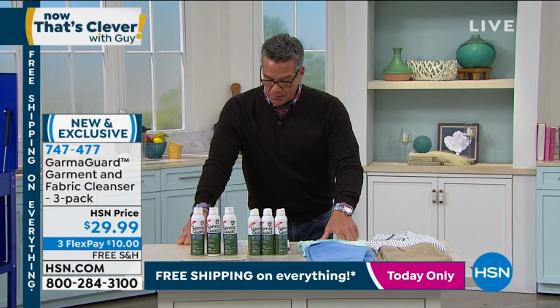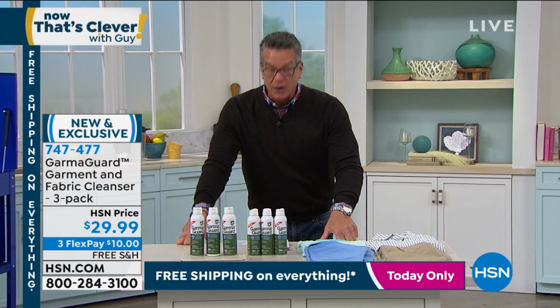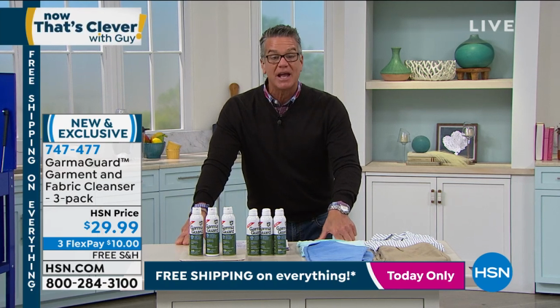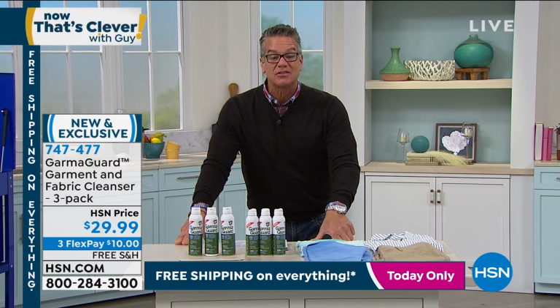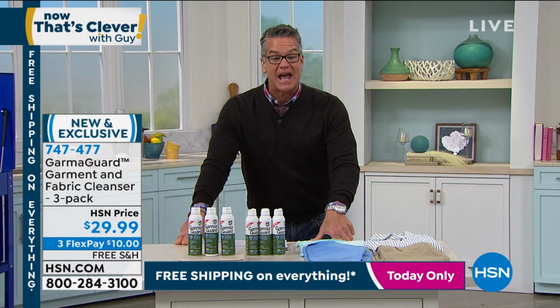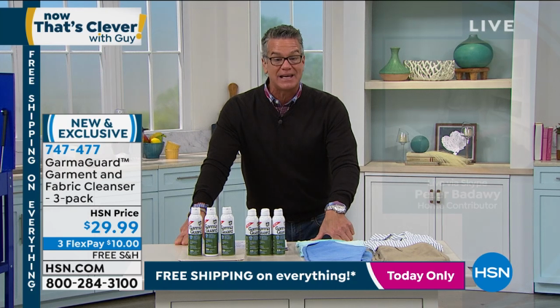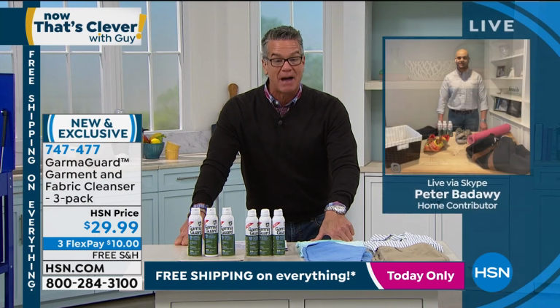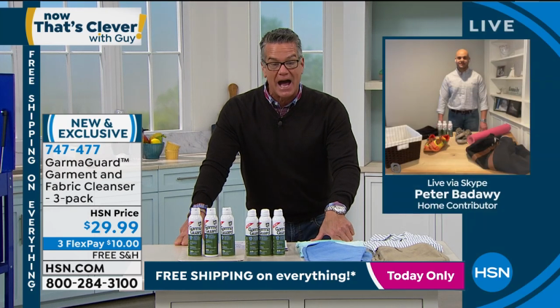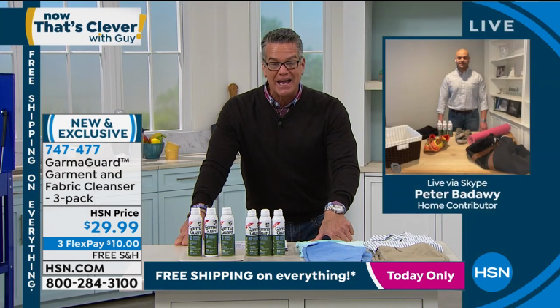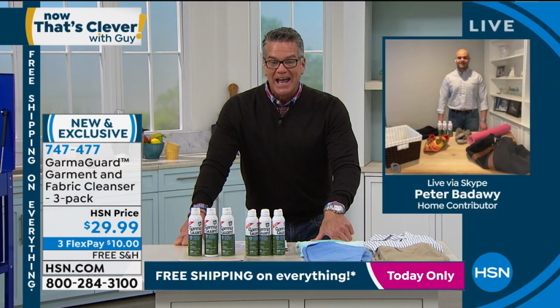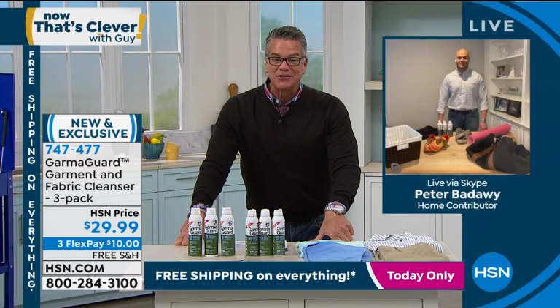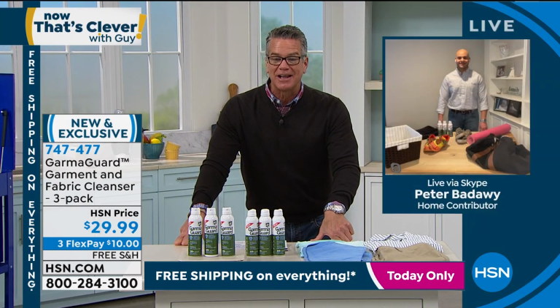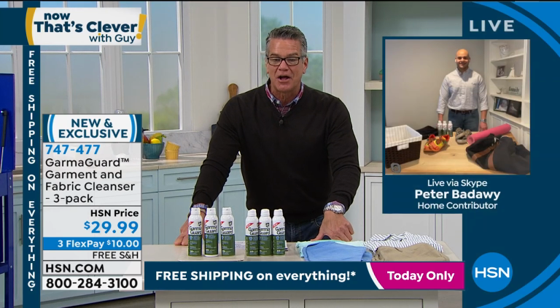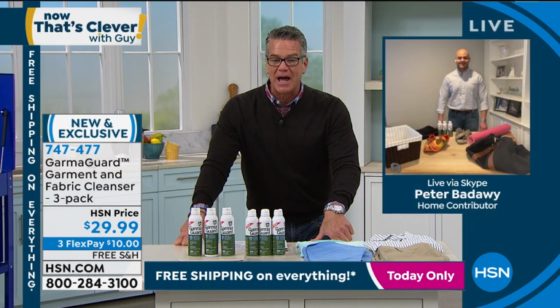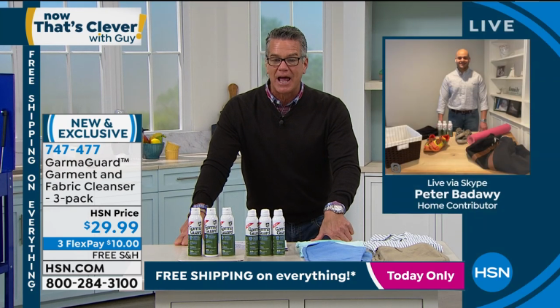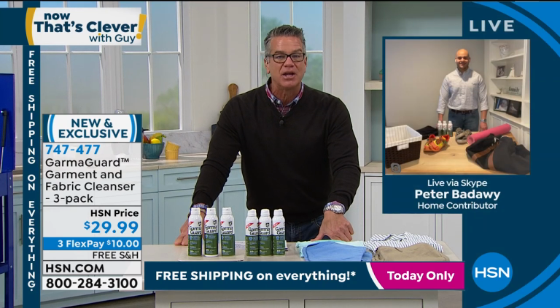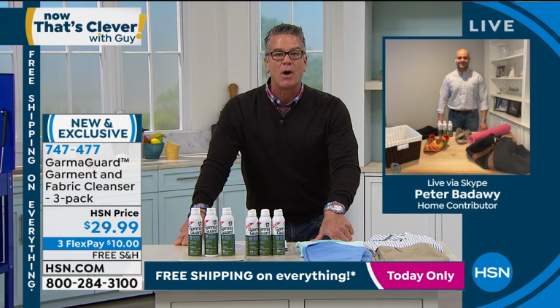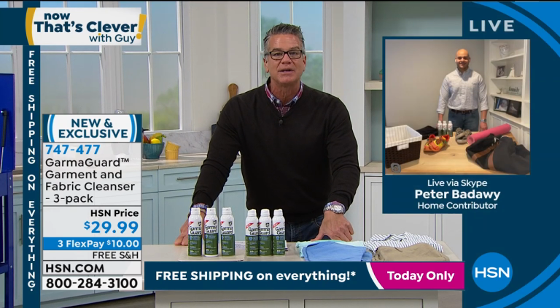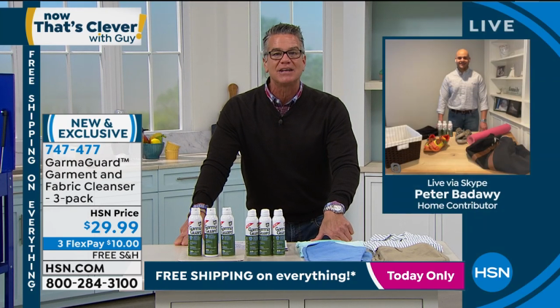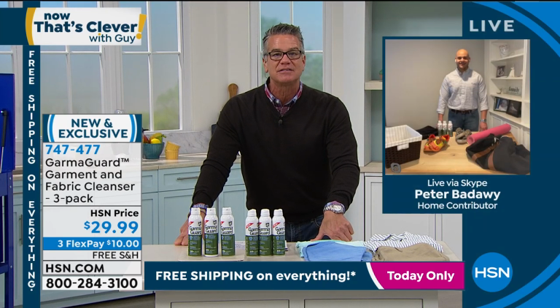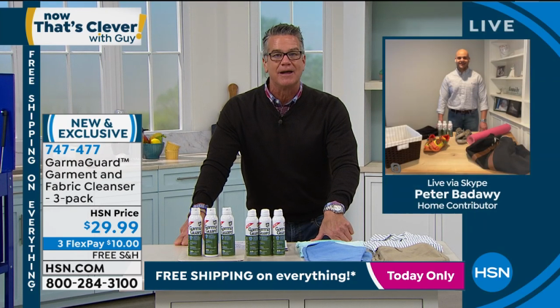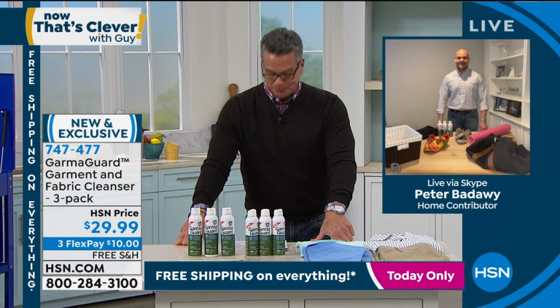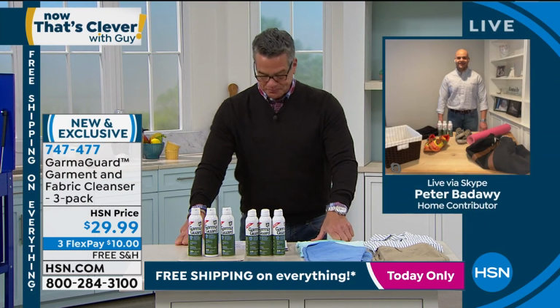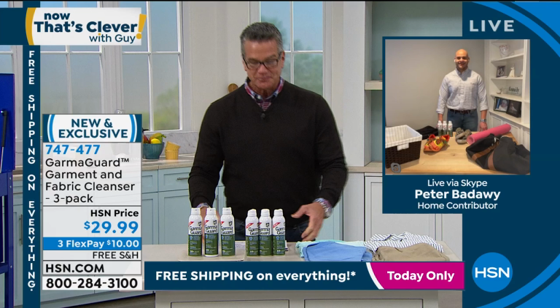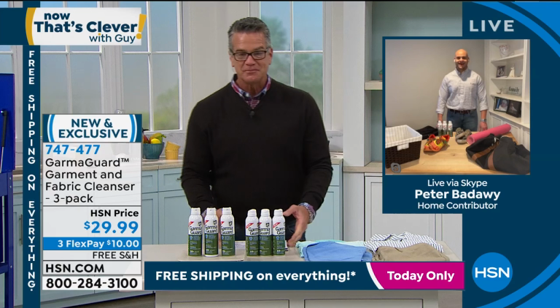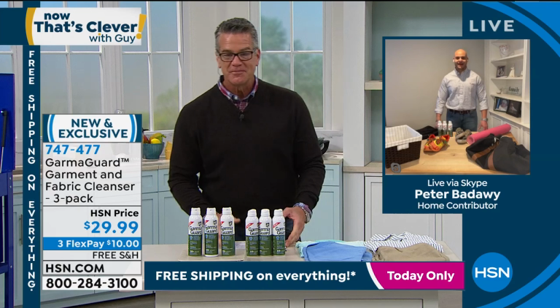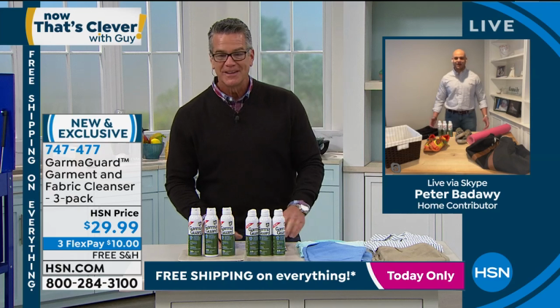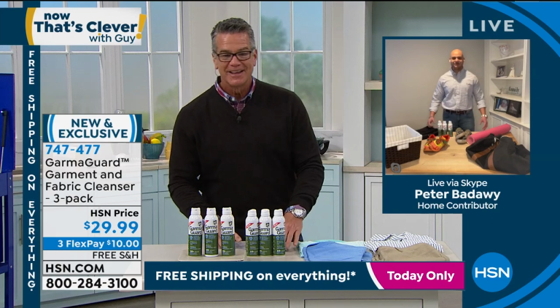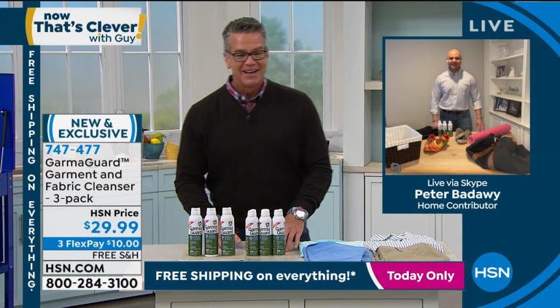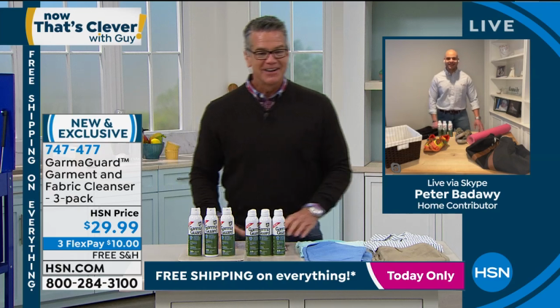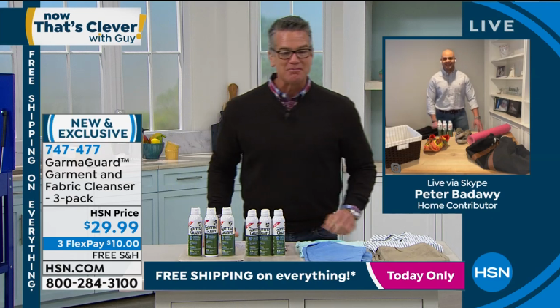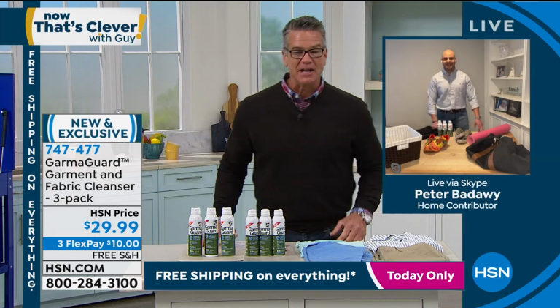Peter Bettaway is standing by — he's going to tell us all about it. Hey Peter, welcome into HSN! Hi, how are you, my friend? Good, buddy.